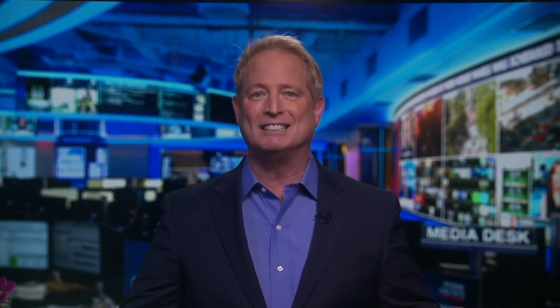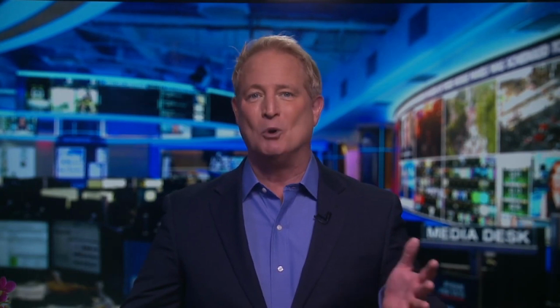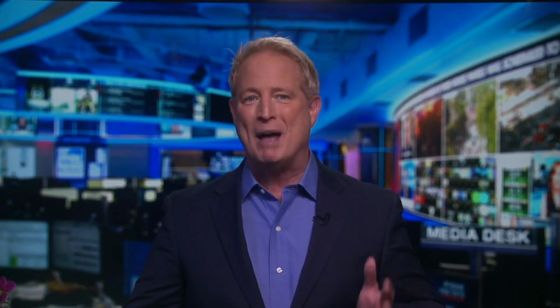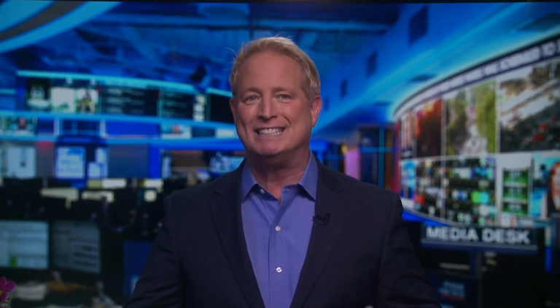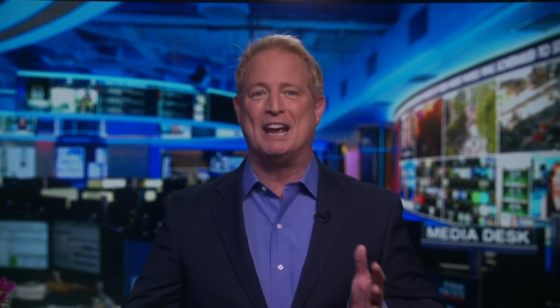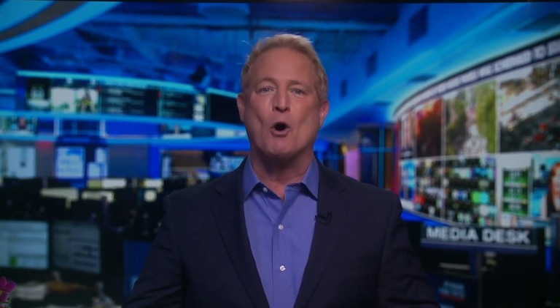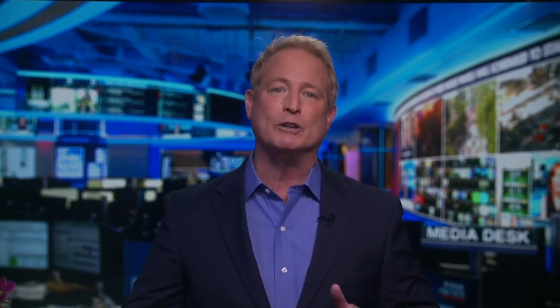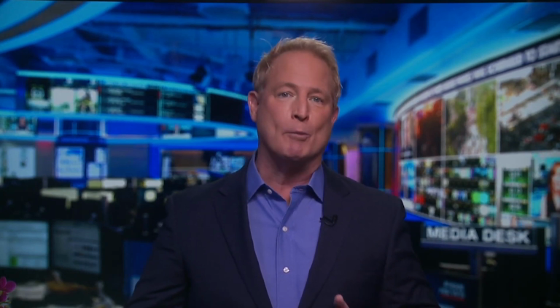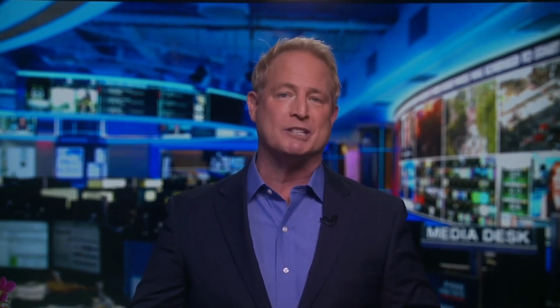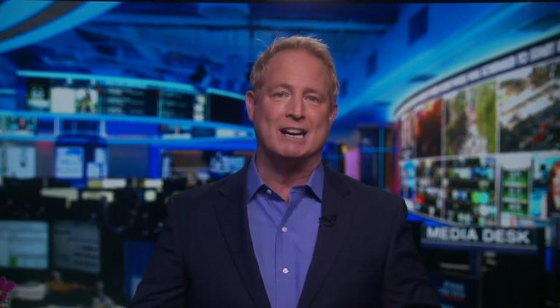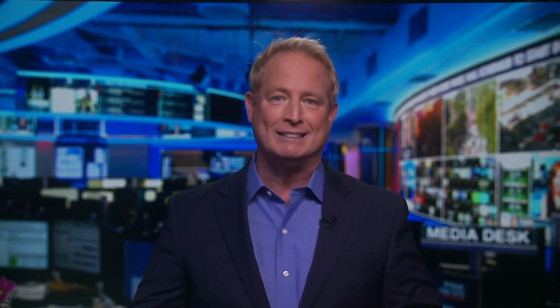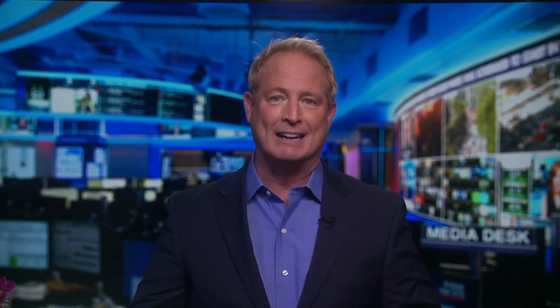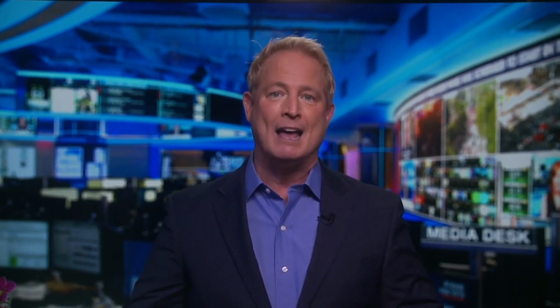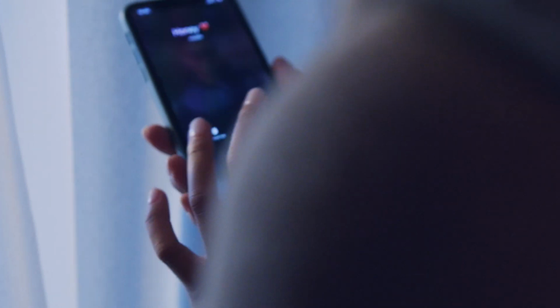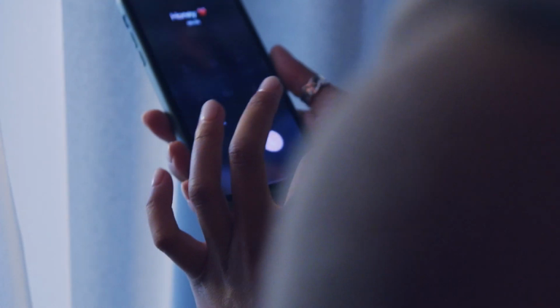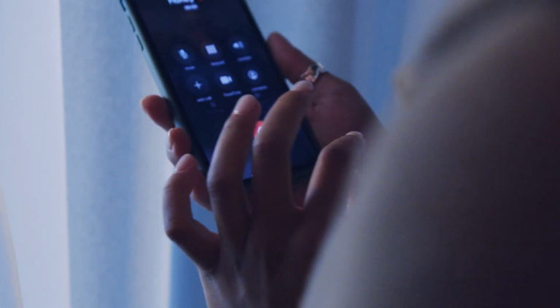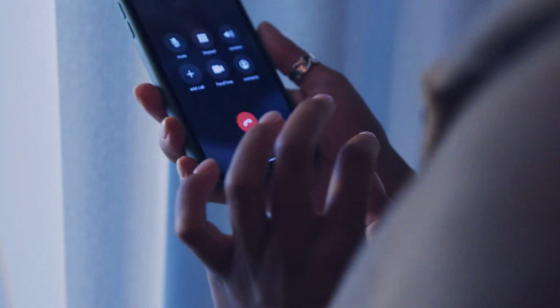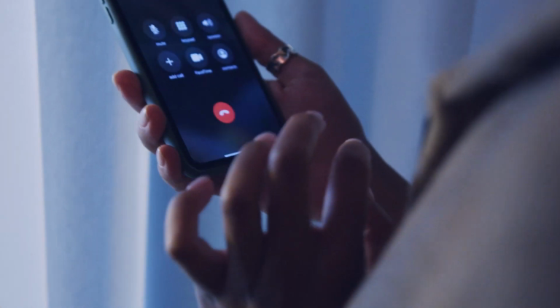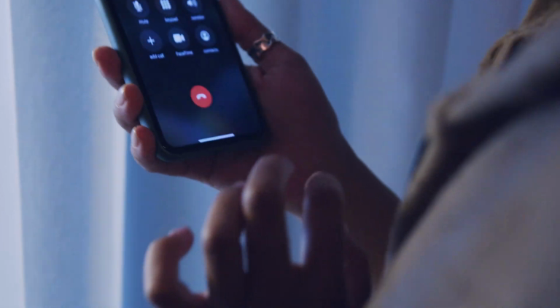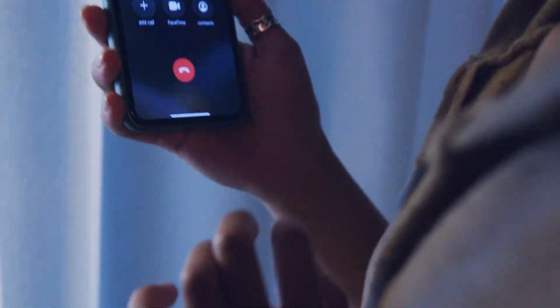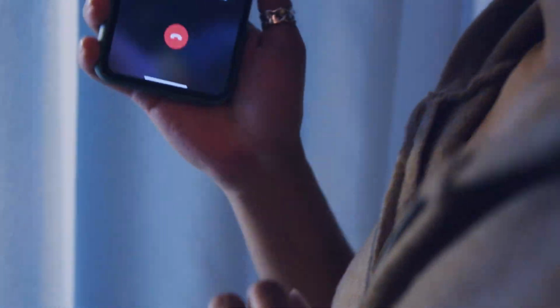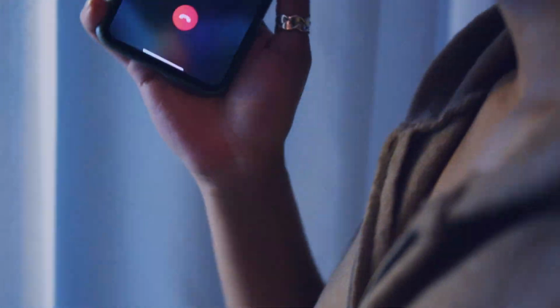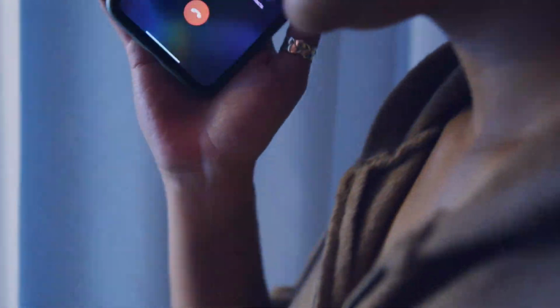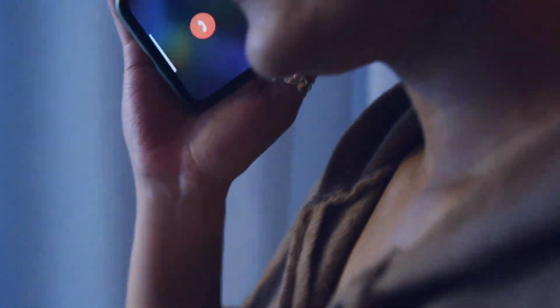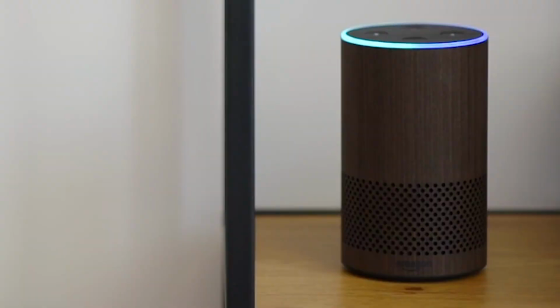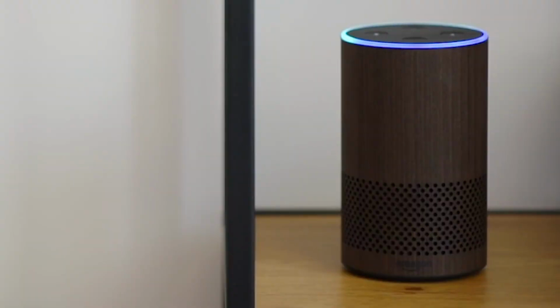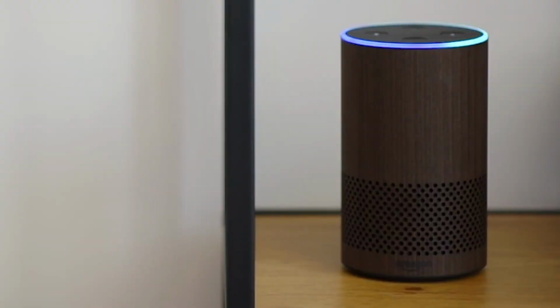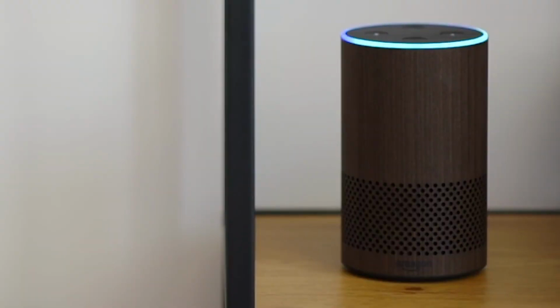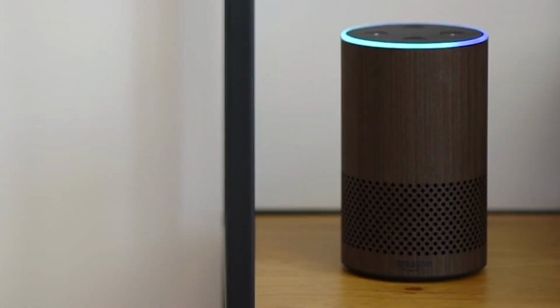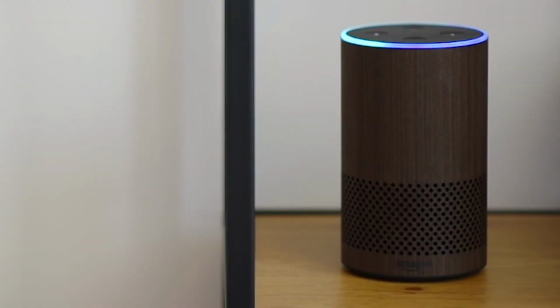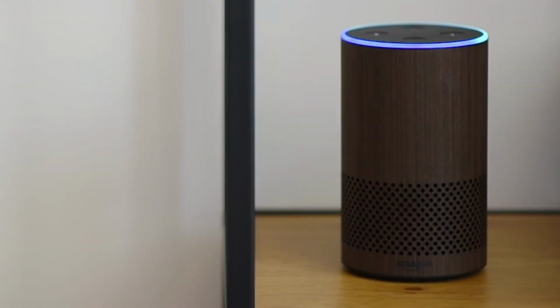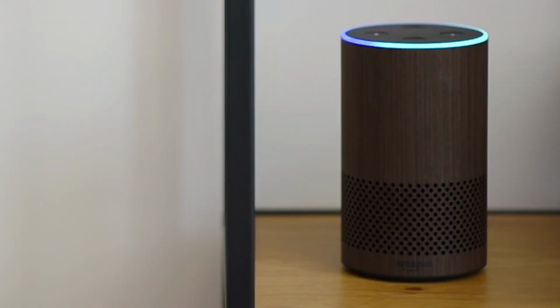Alexa will message and call your emergency contact. If they don't pick up, they'll be able to call you back through your Alexa Echo device.